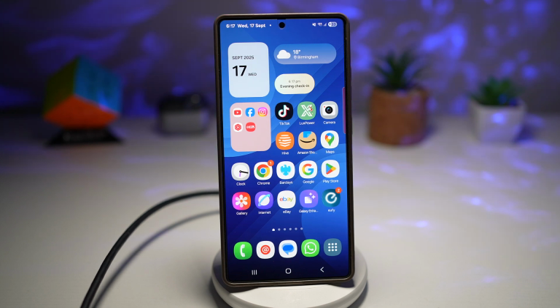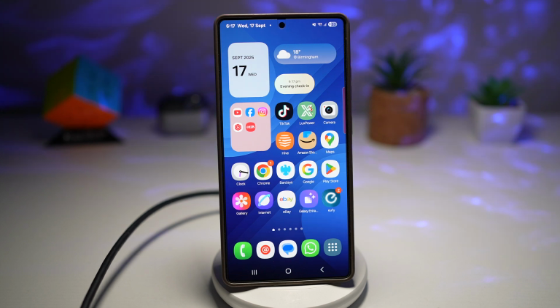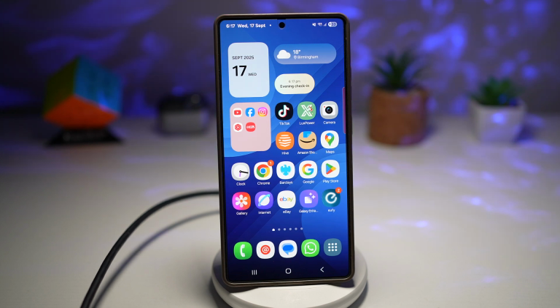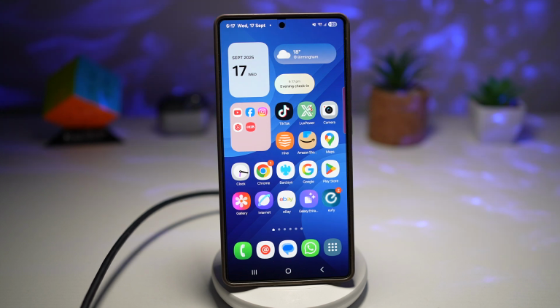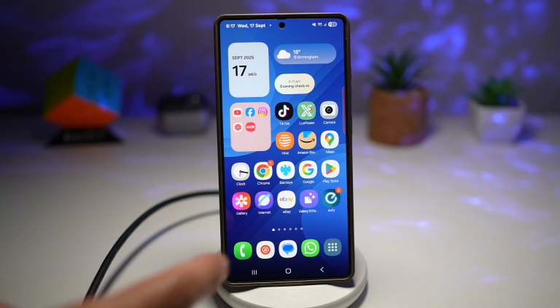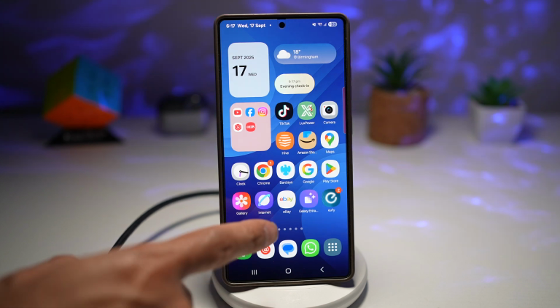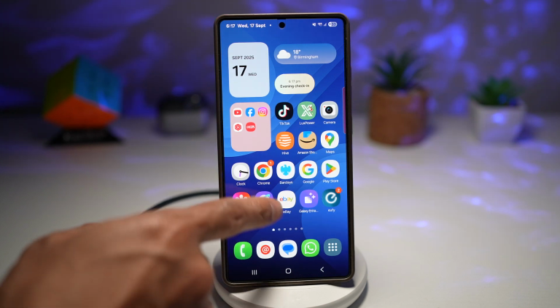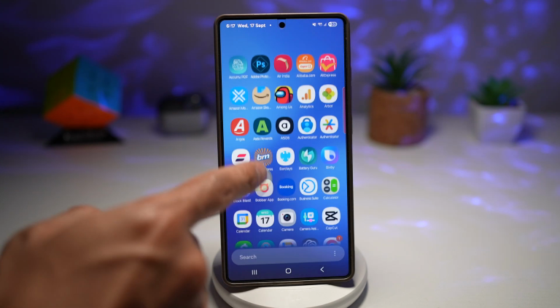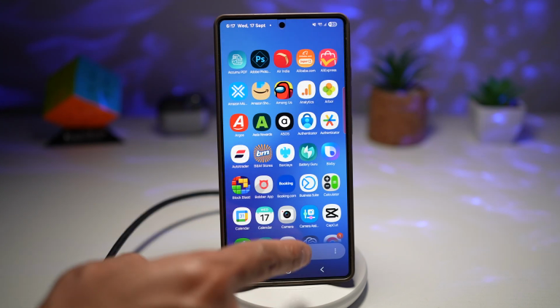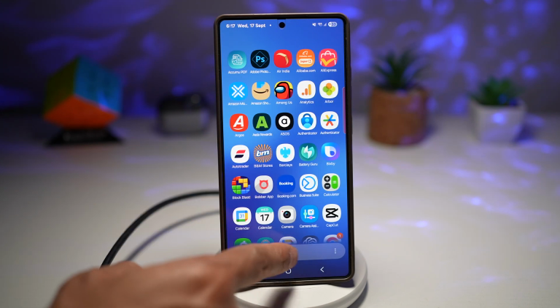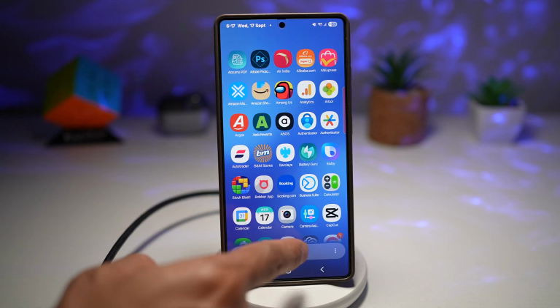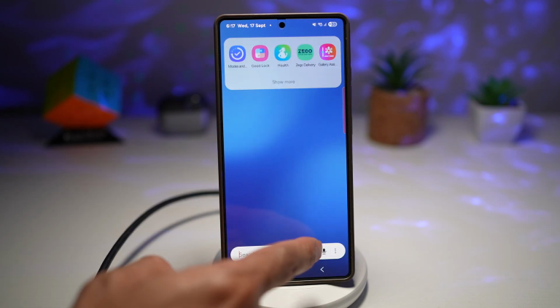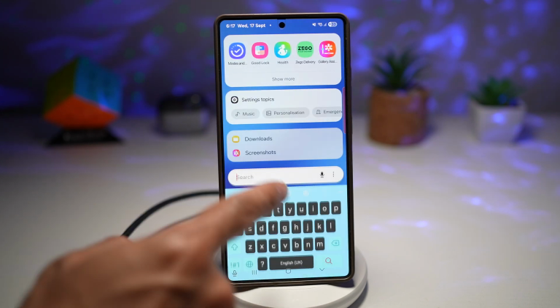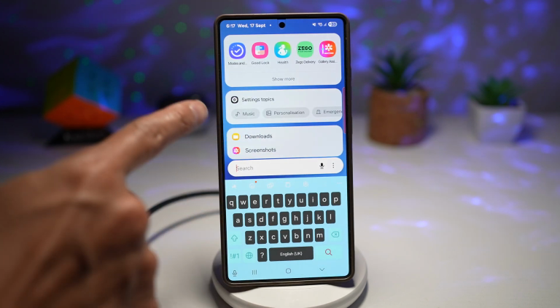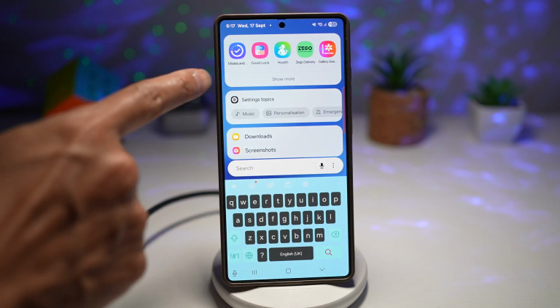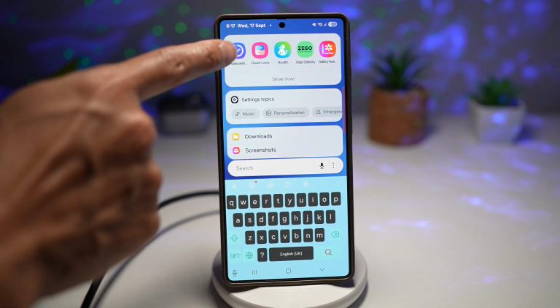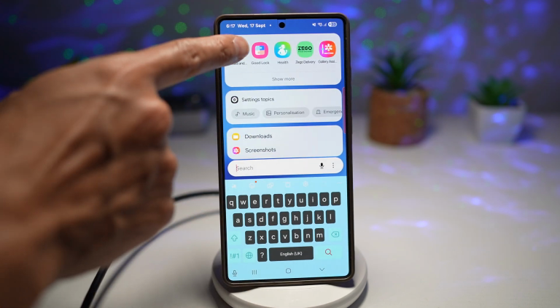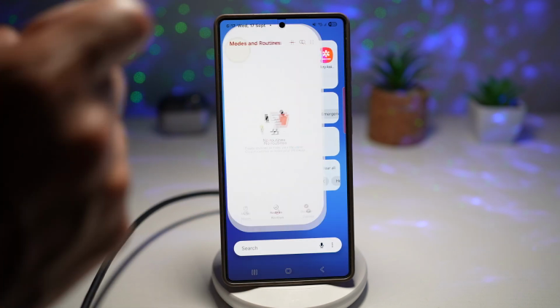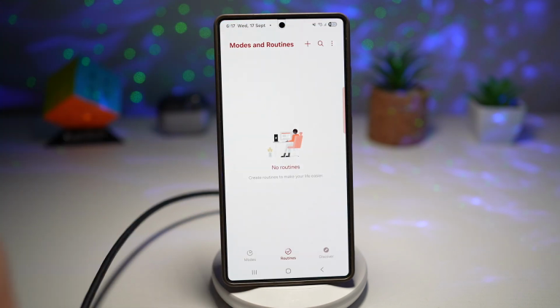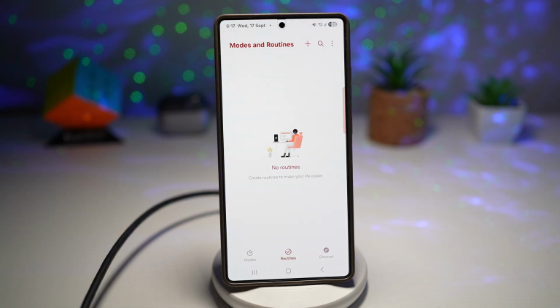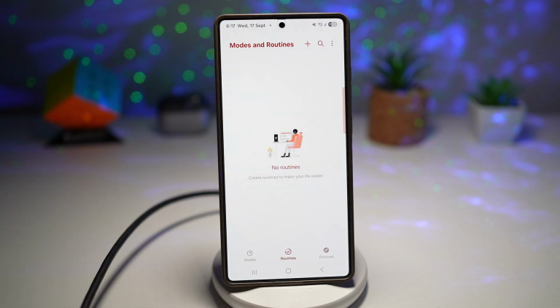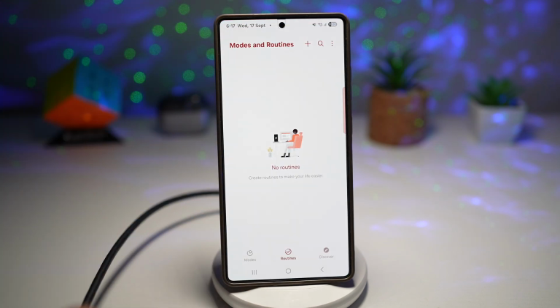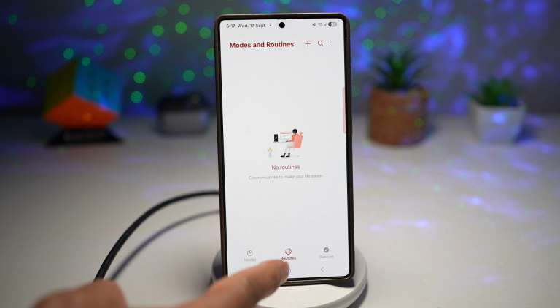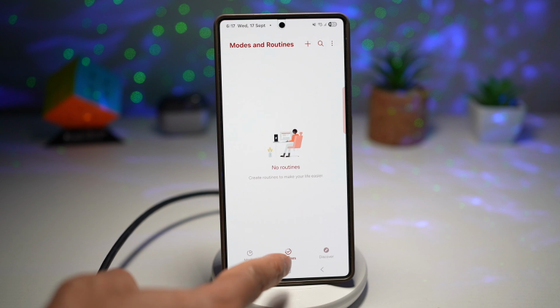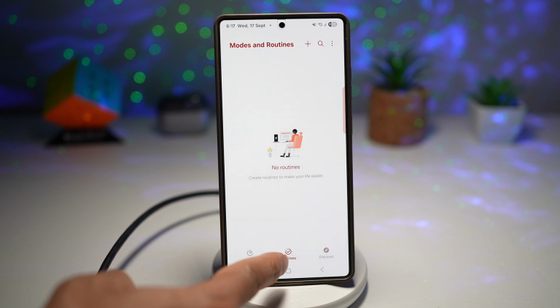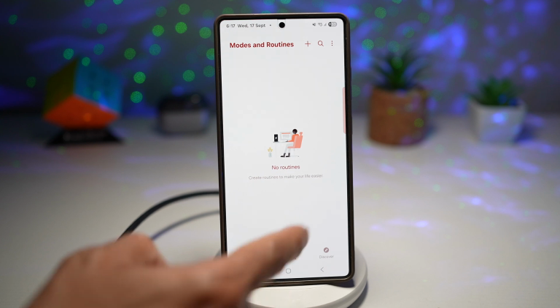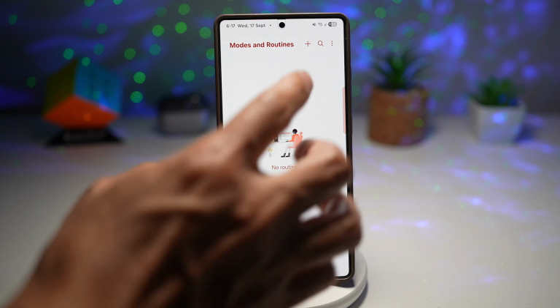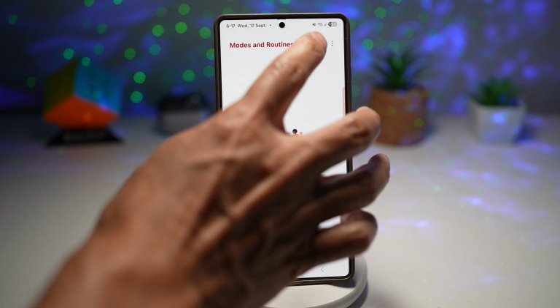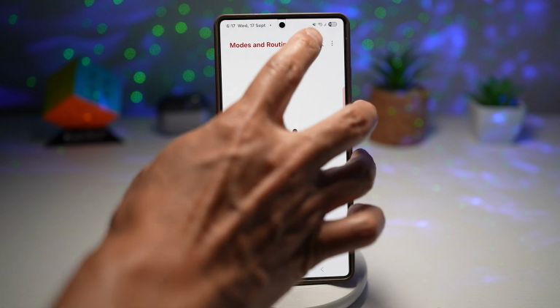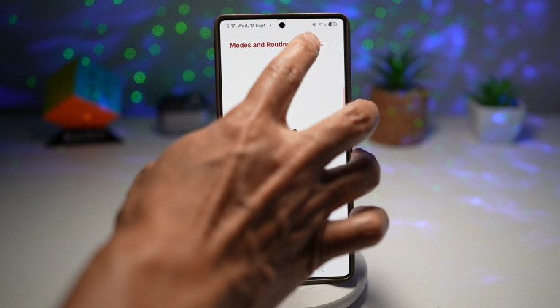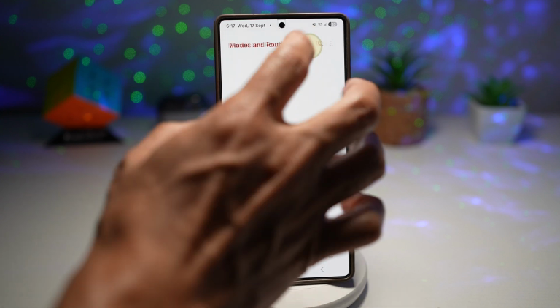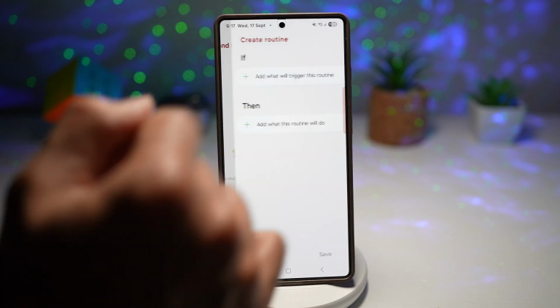To begin, go ahead and open up the Modes and Routines app. Next, tap on Routines and then tap on the plus sign.